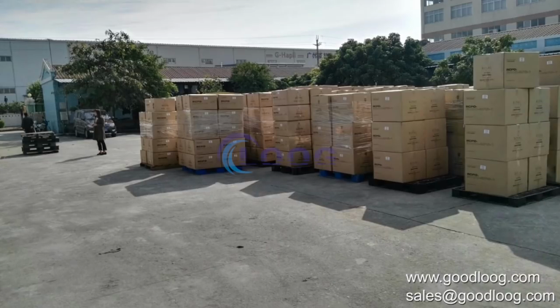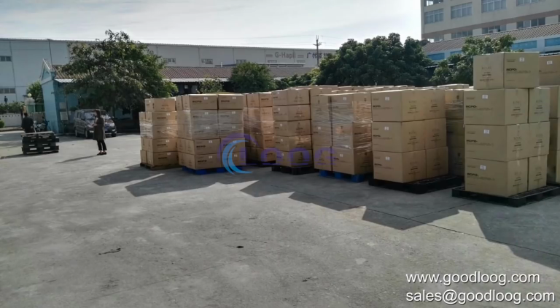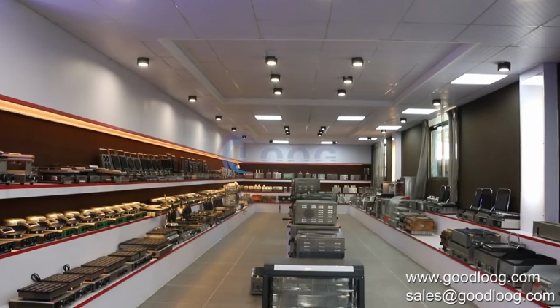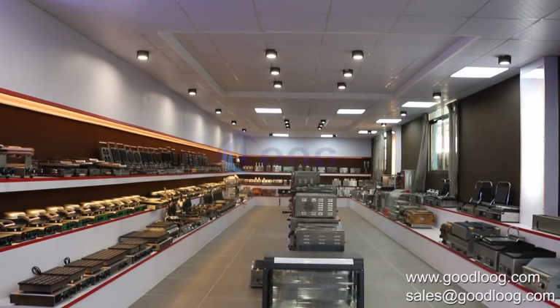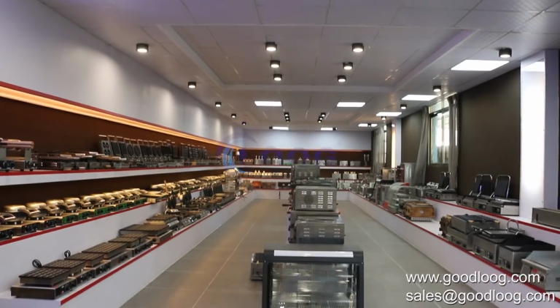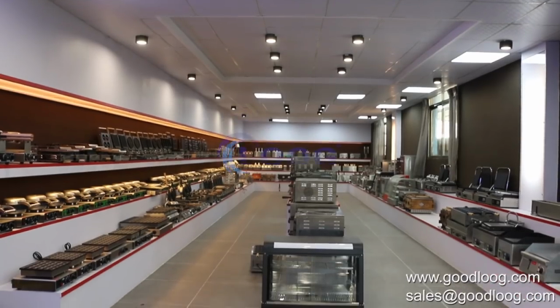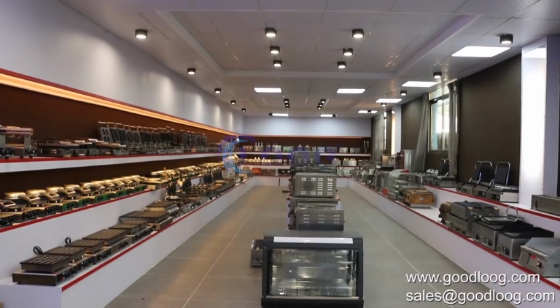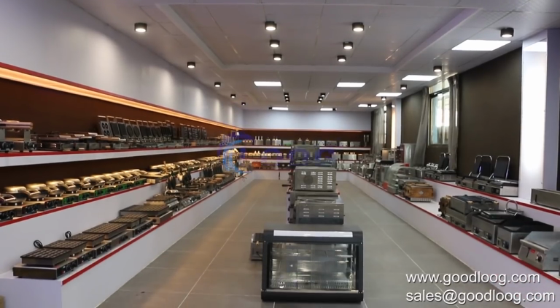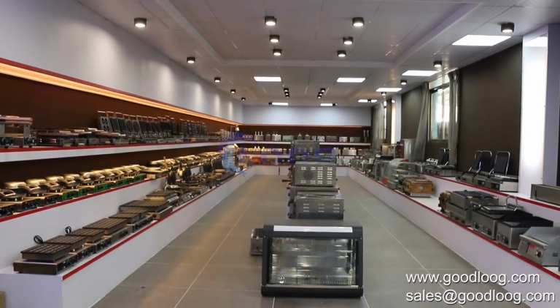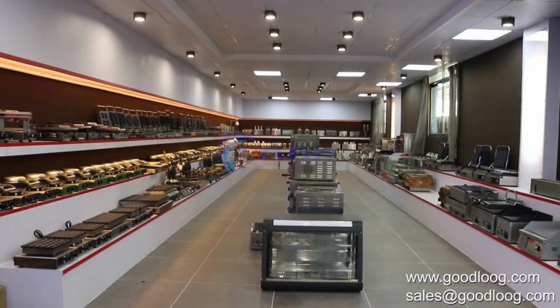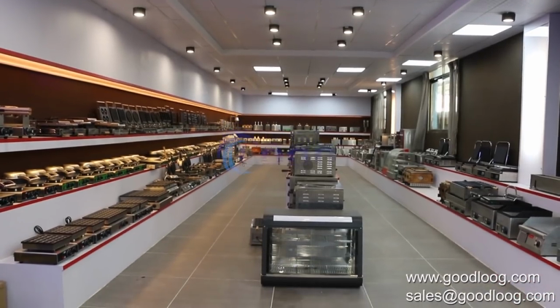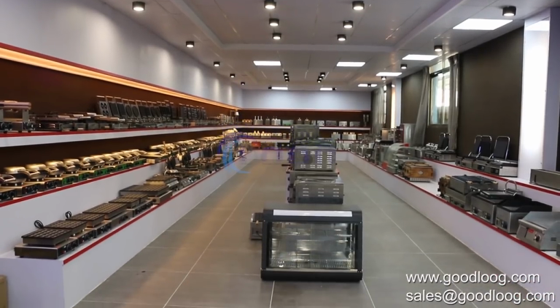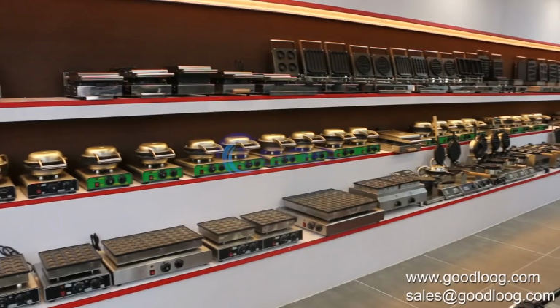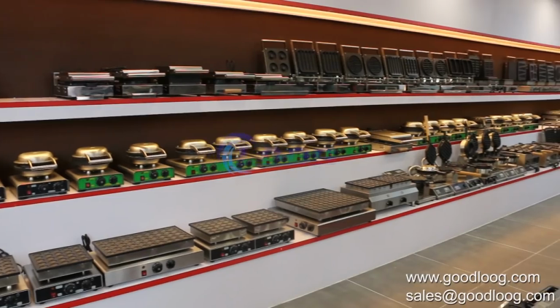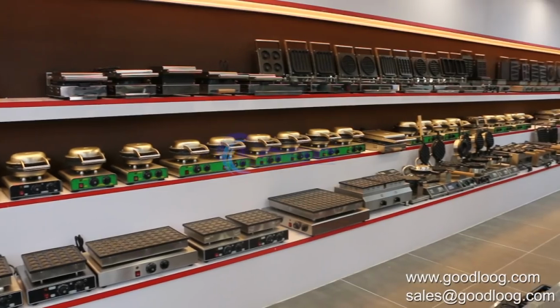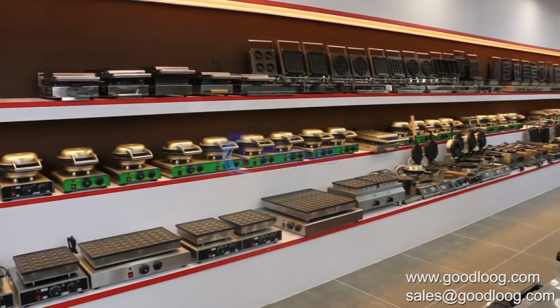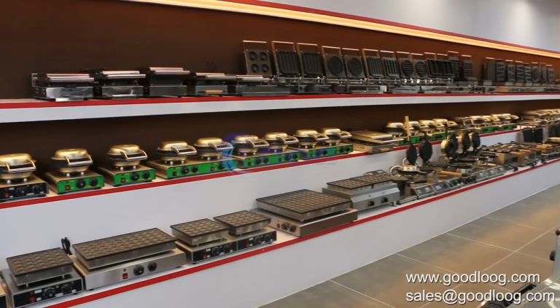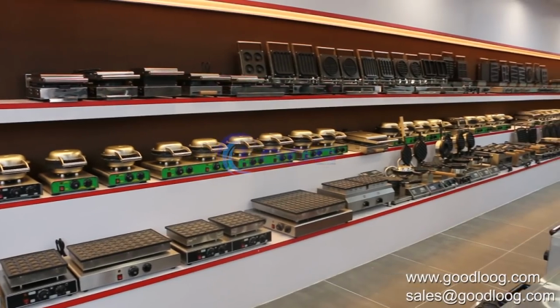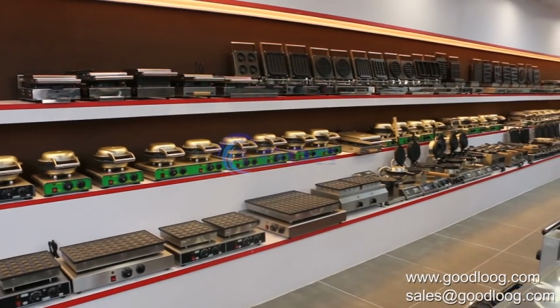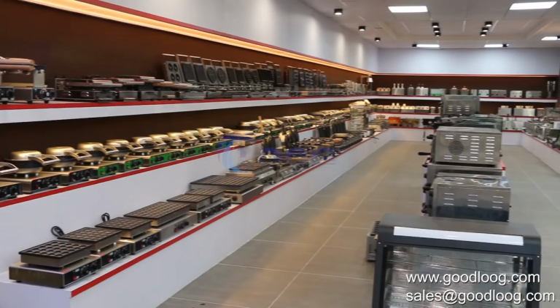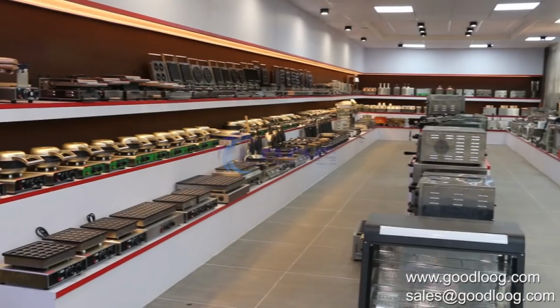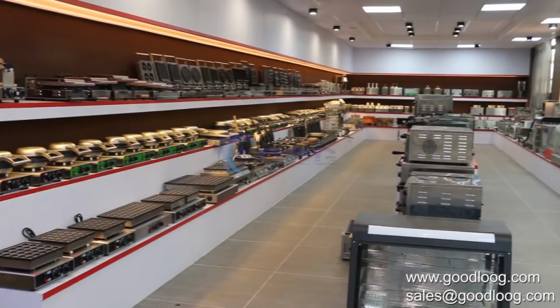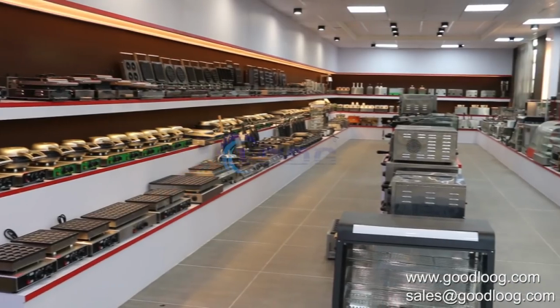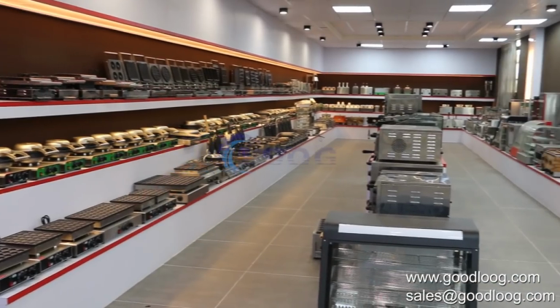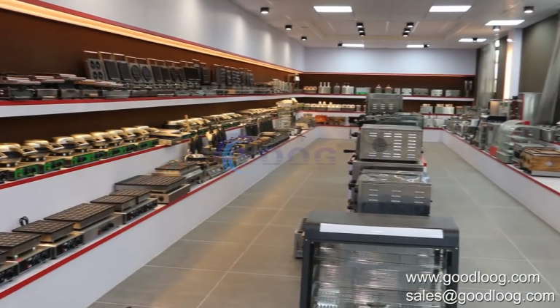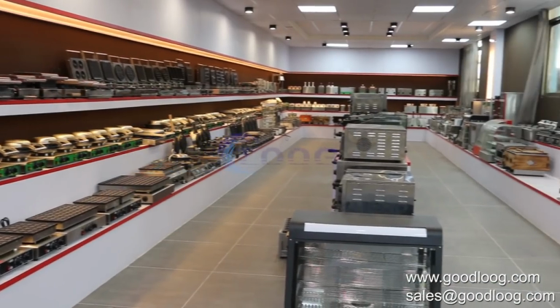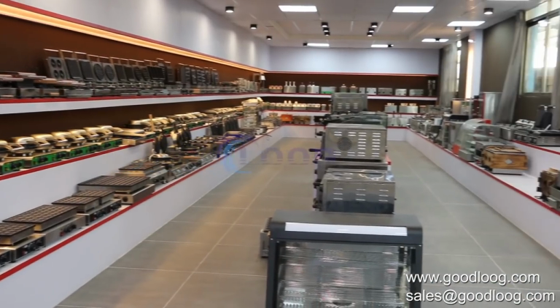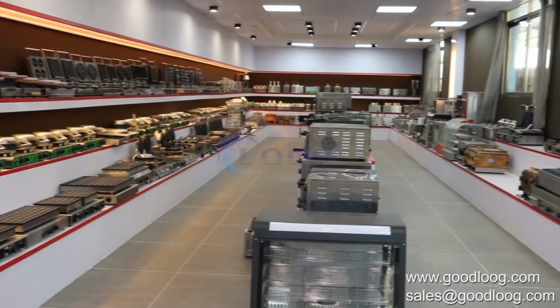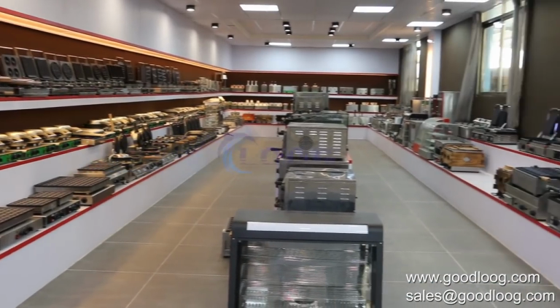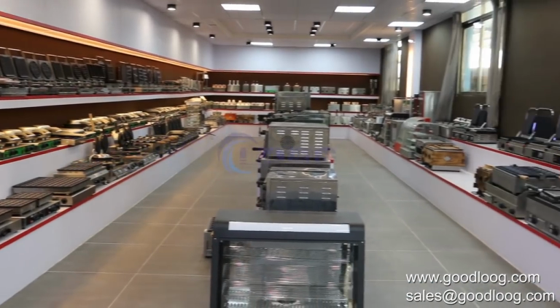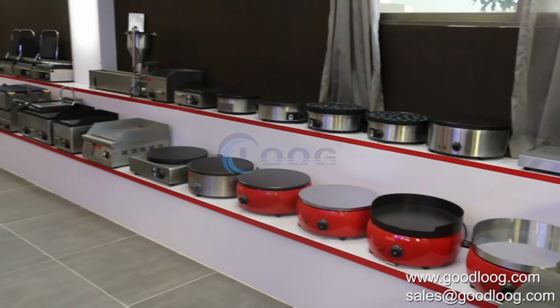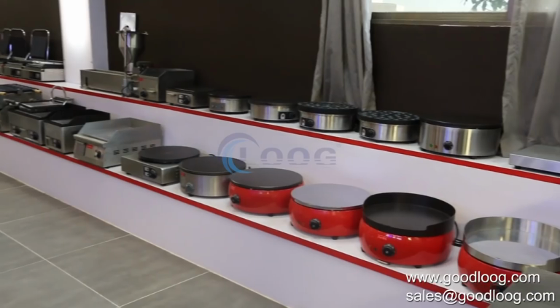You are warmly welcome to visit our factory to discuss business cooperation.